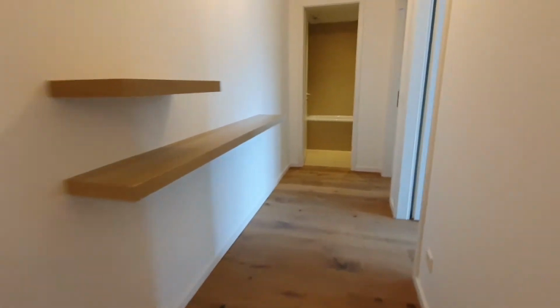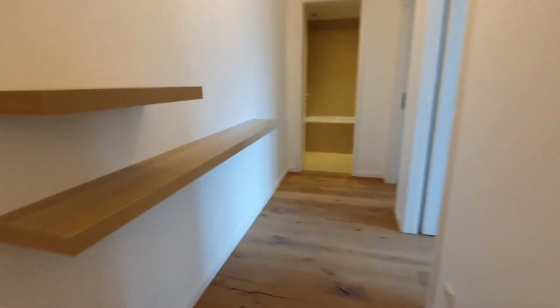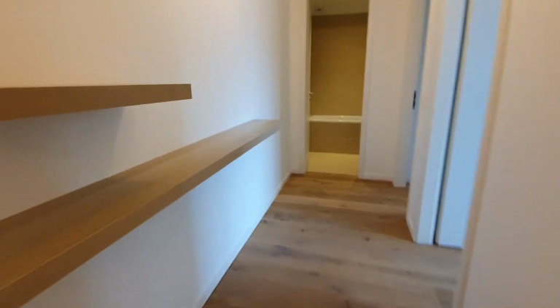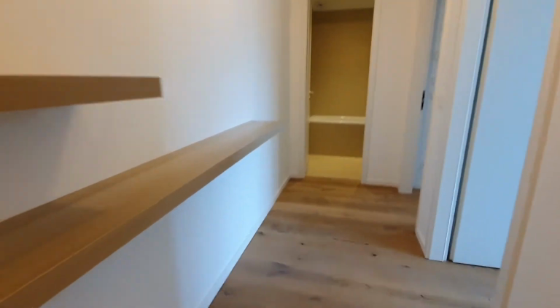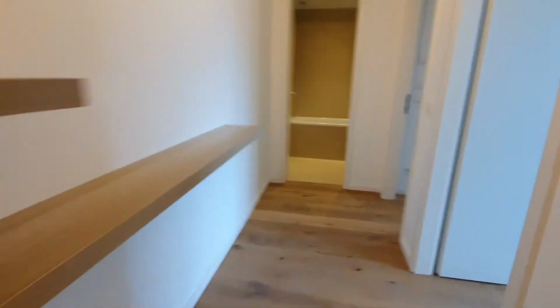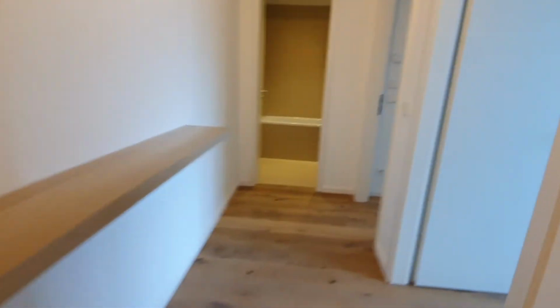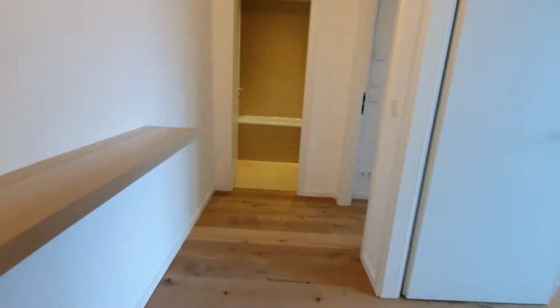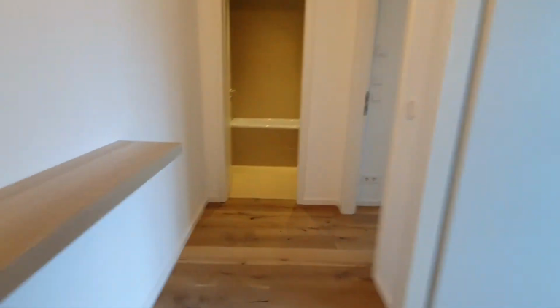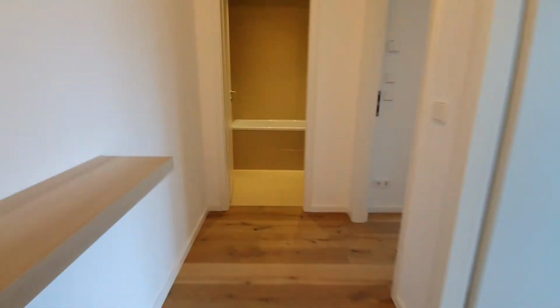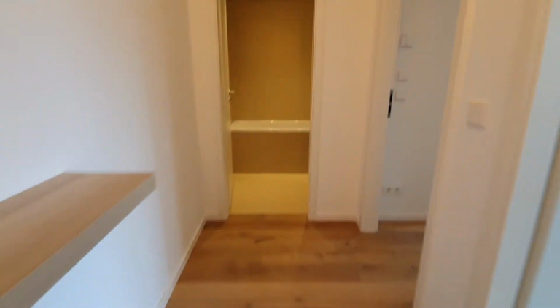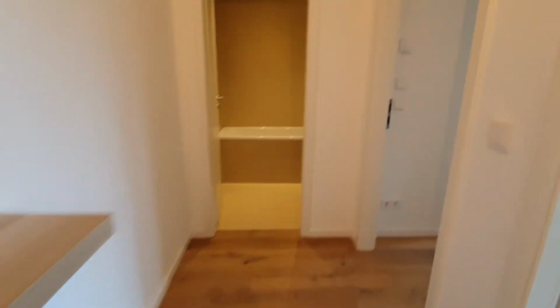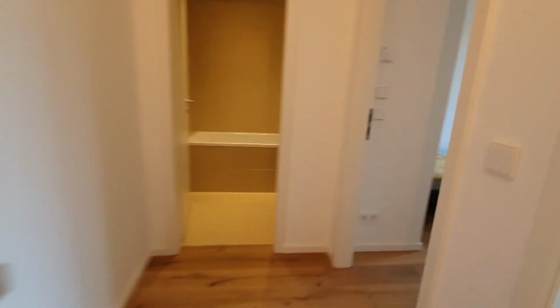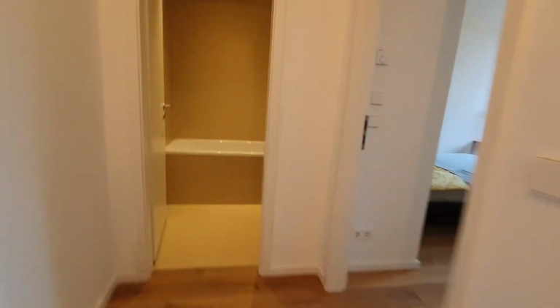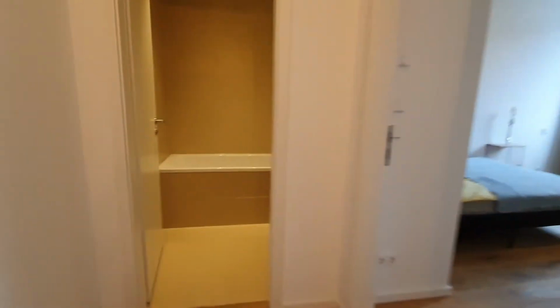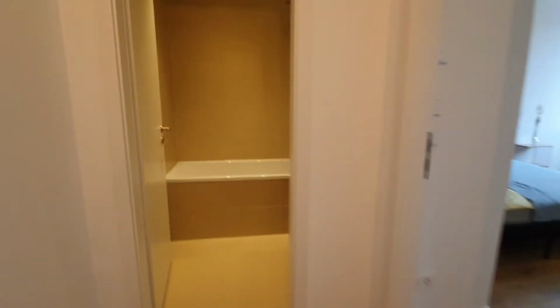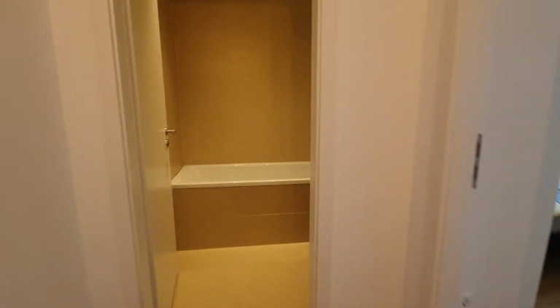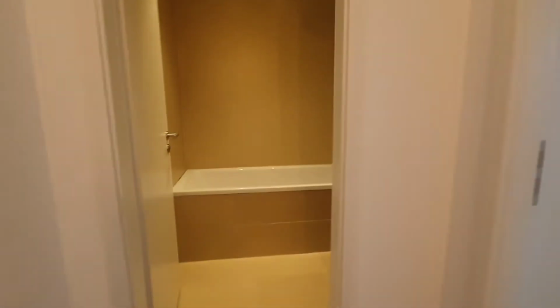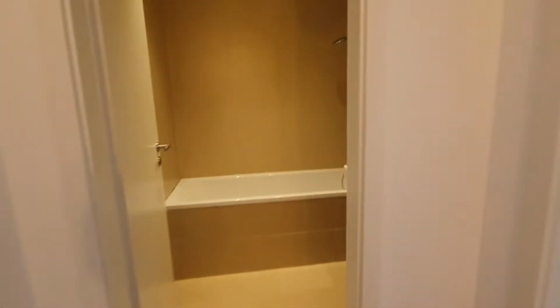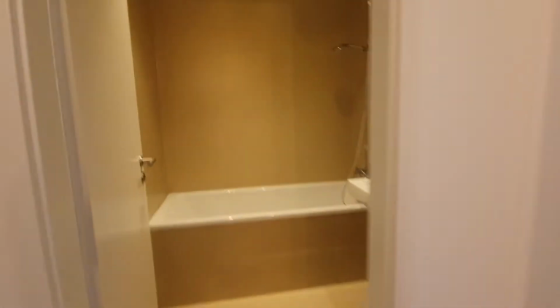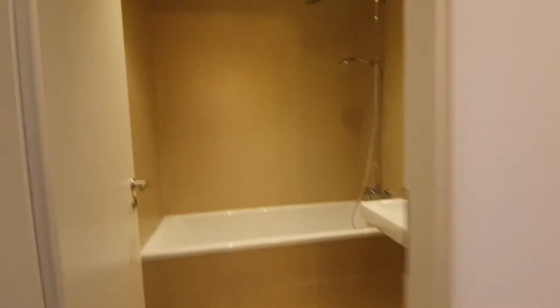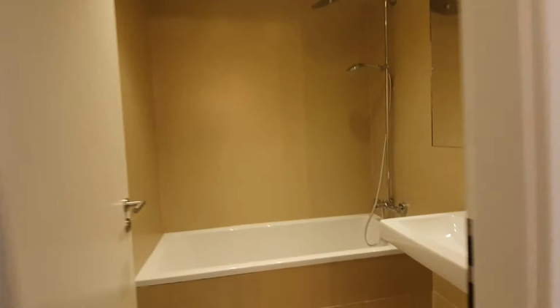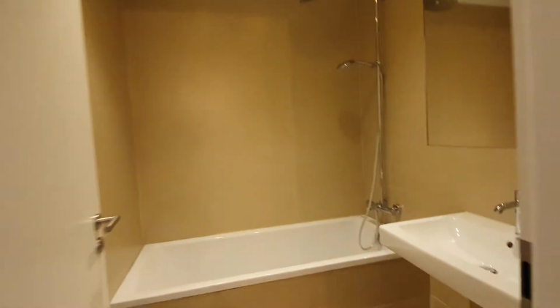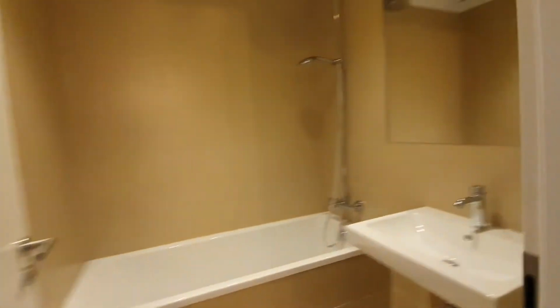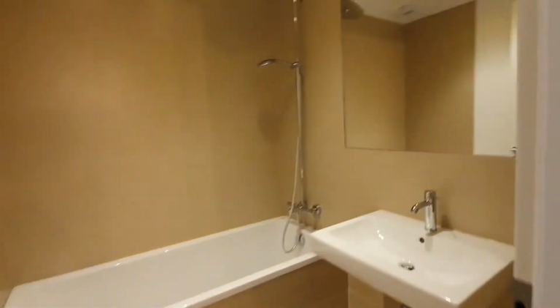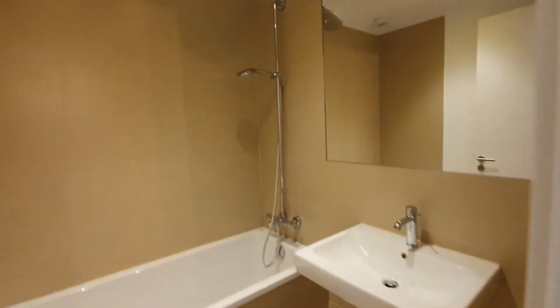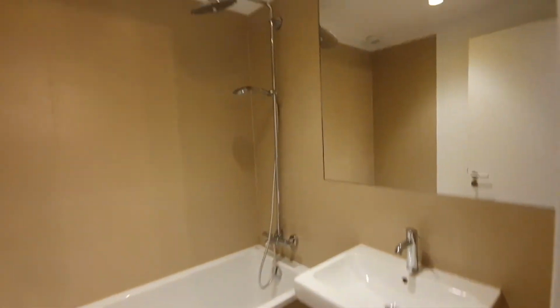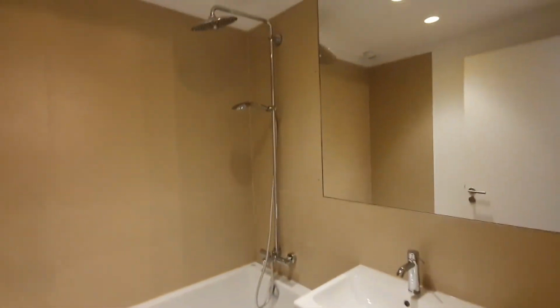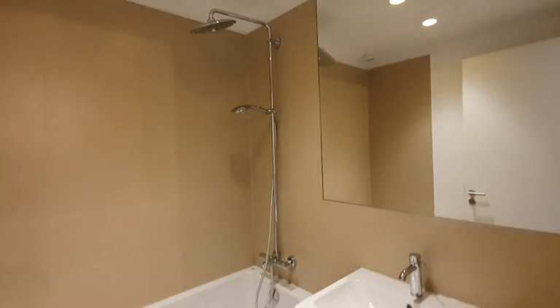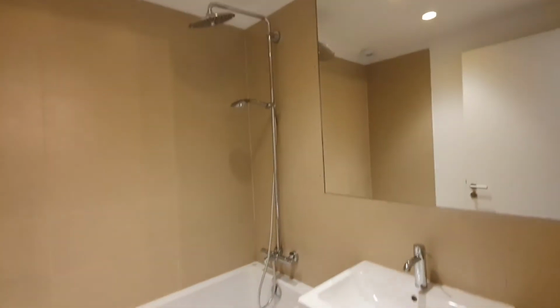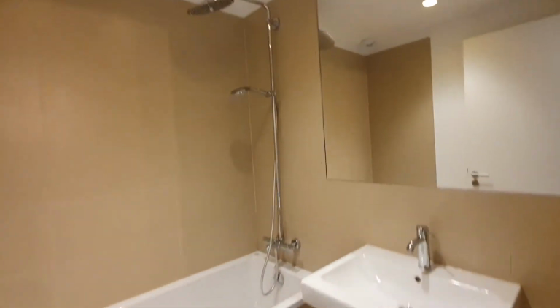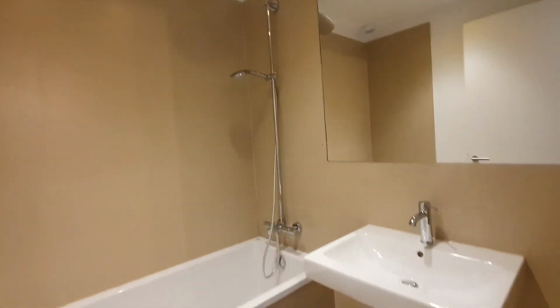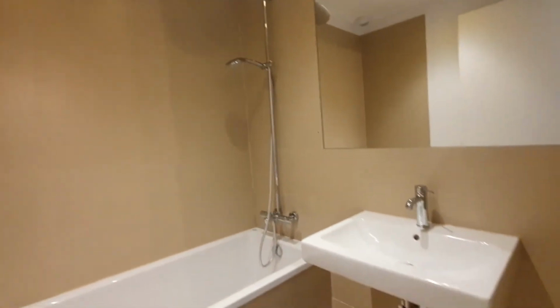Okay, now let me show you the bath. Here is the bath.